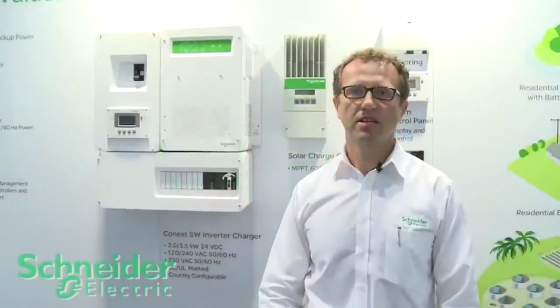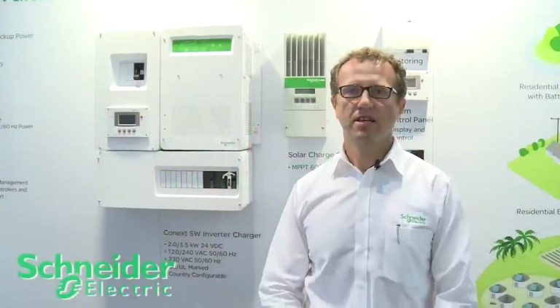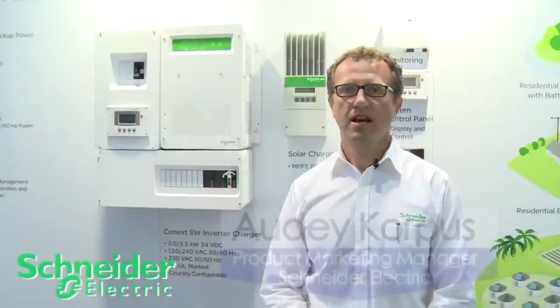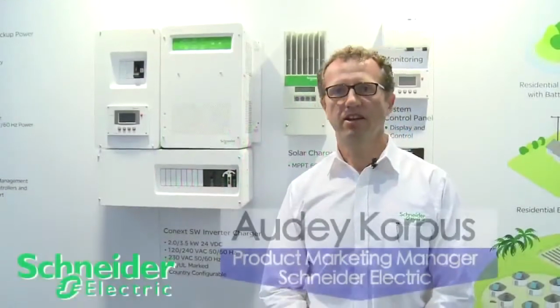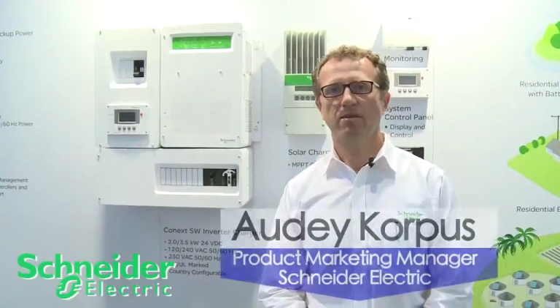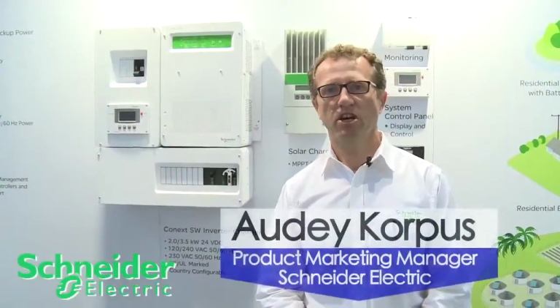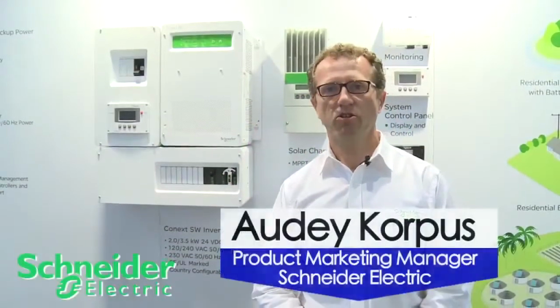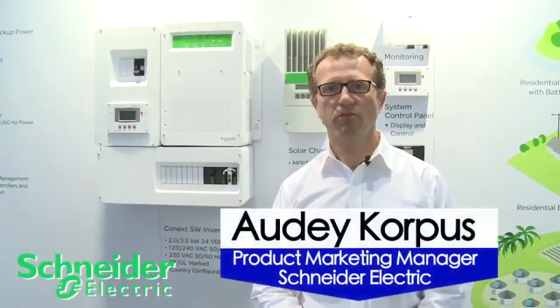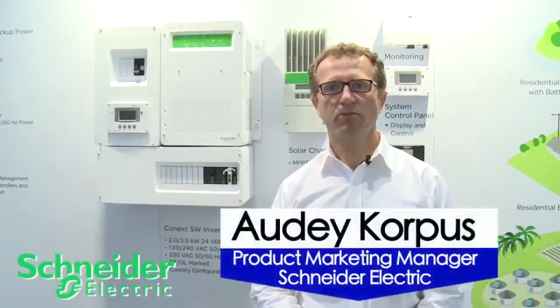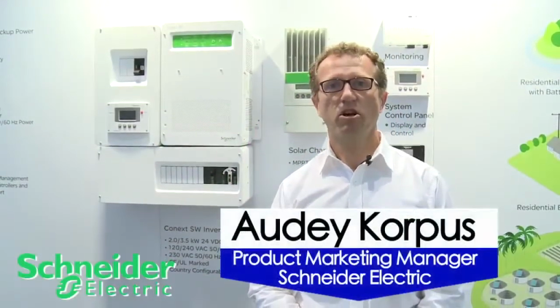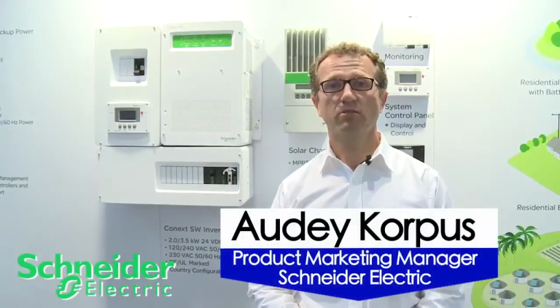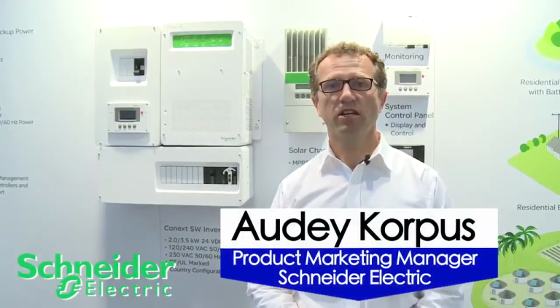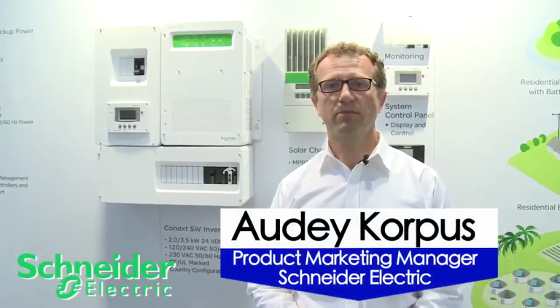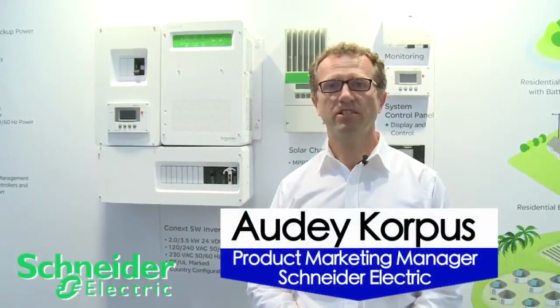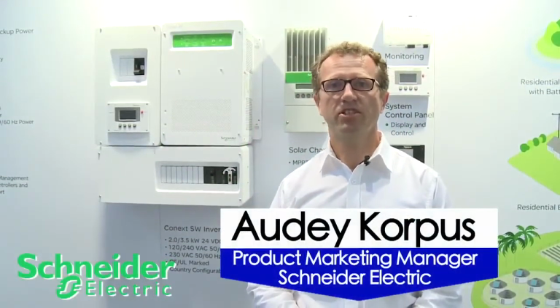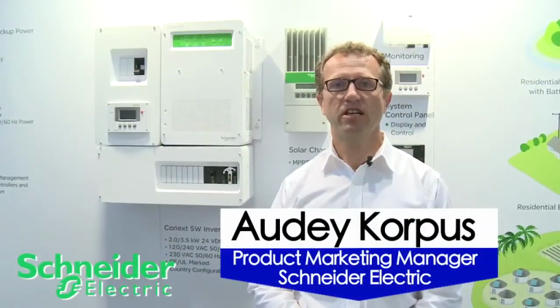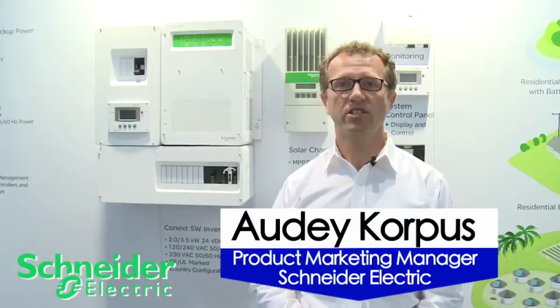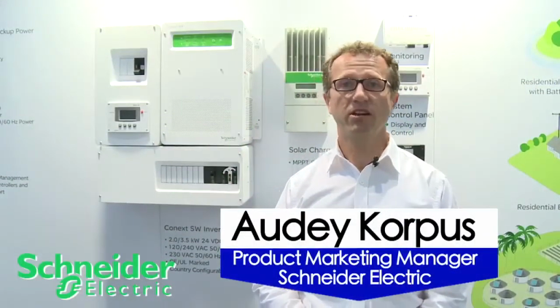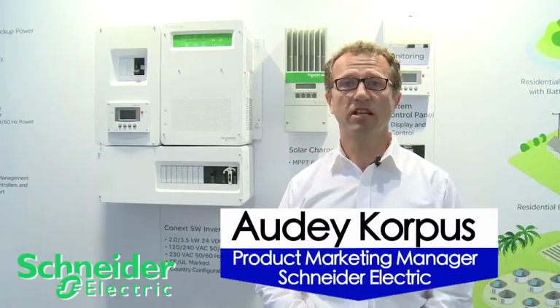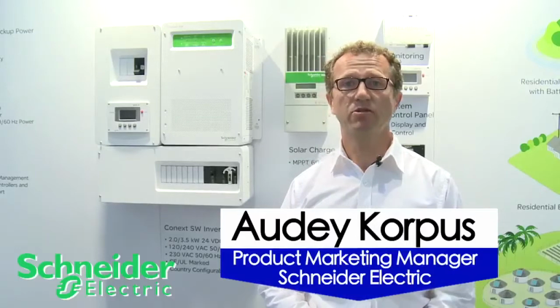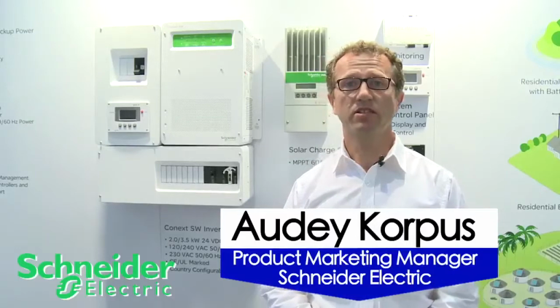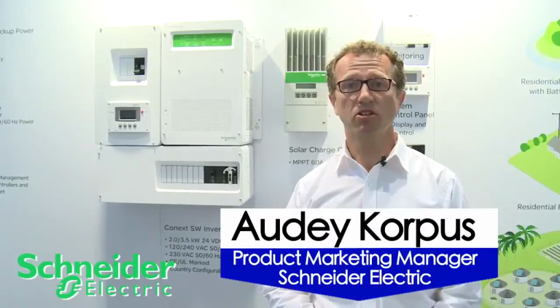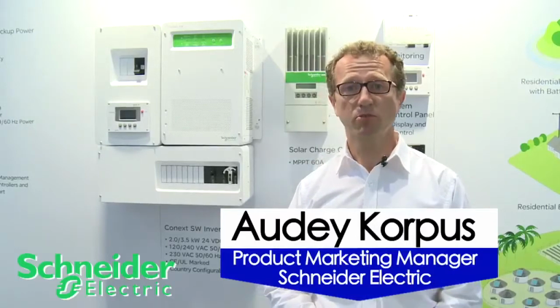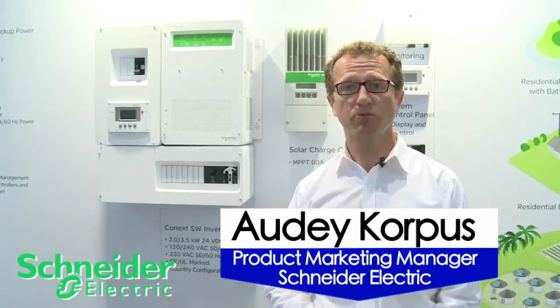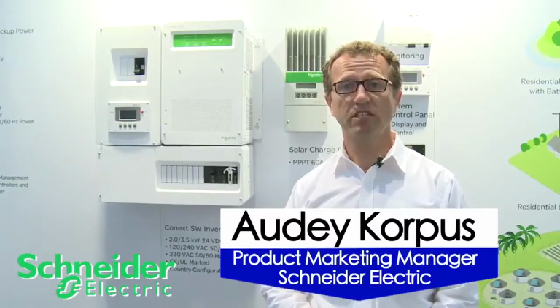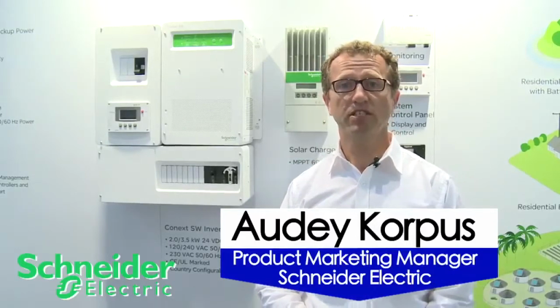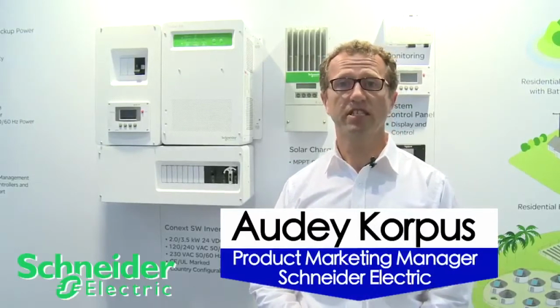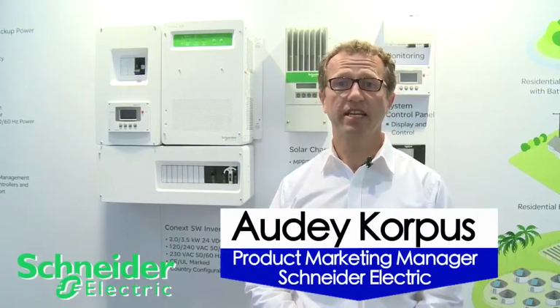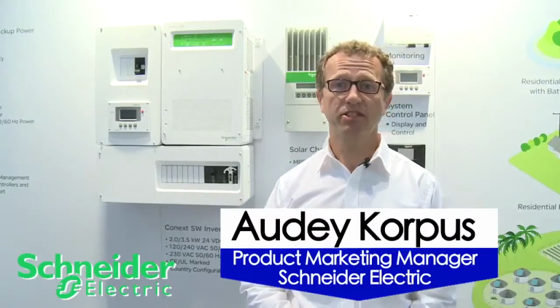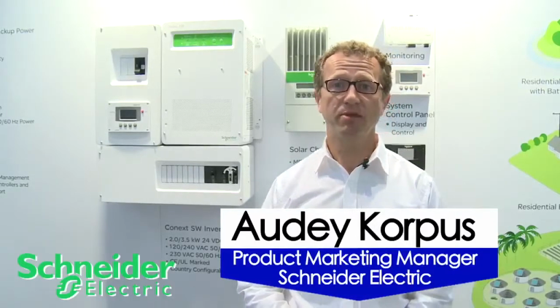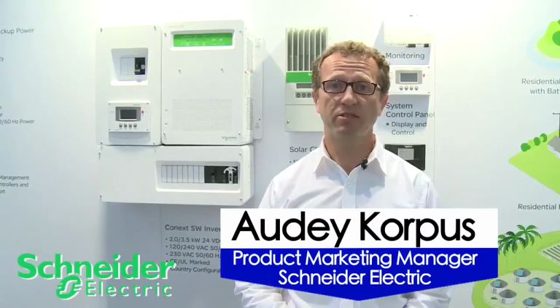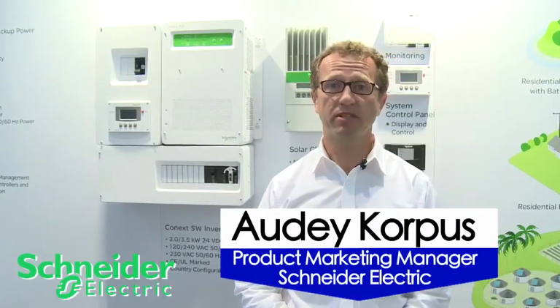Hi there, I'm Adi Korpus, Product Marketing Manager at Schneider Electric, the global specialist in energy management.